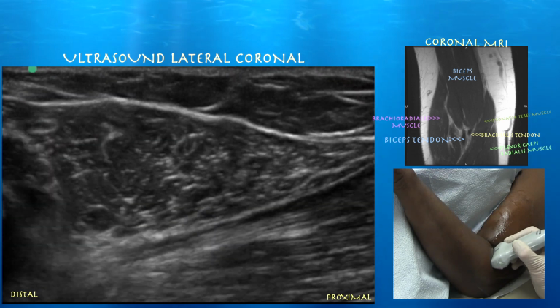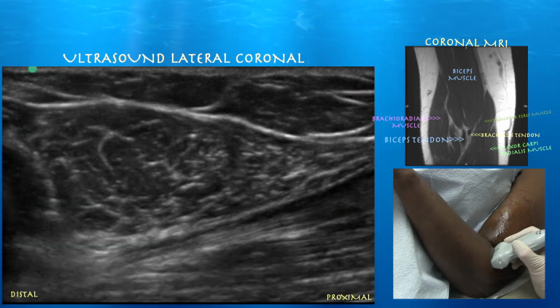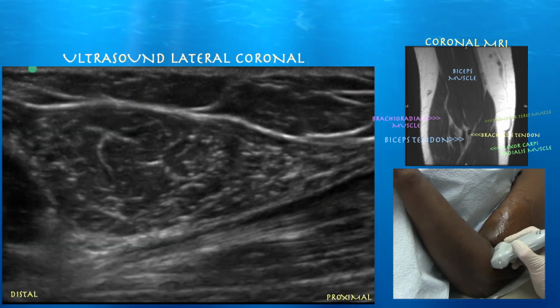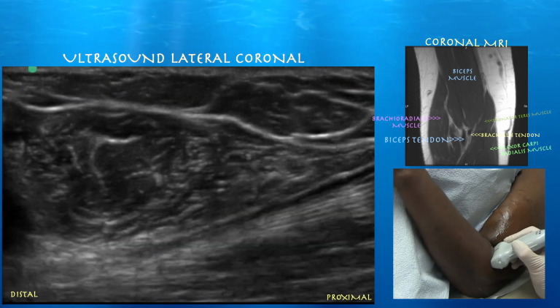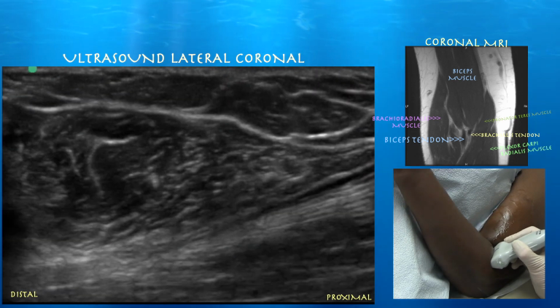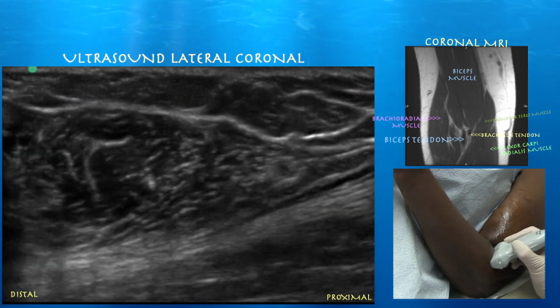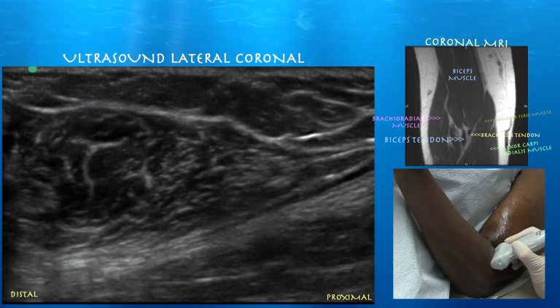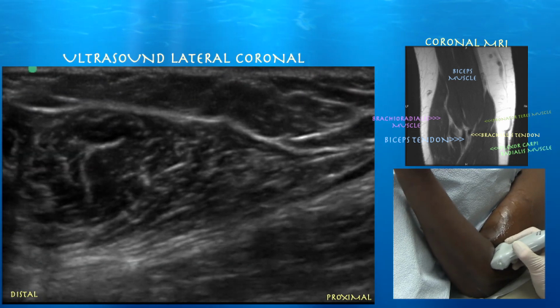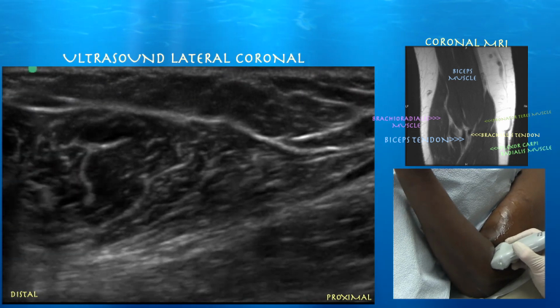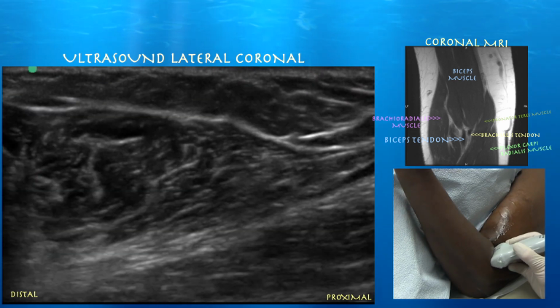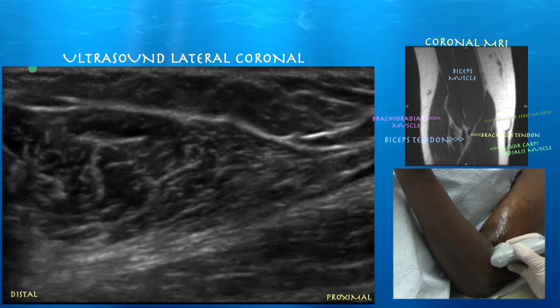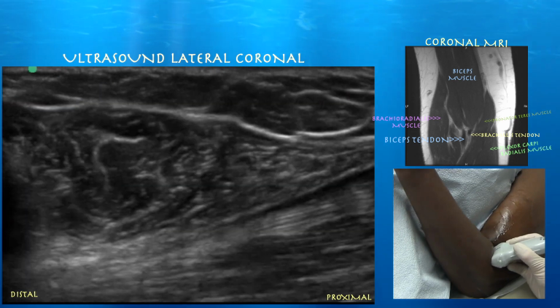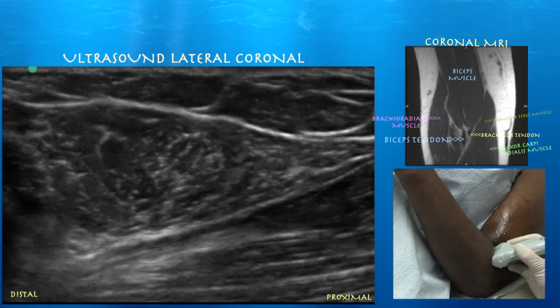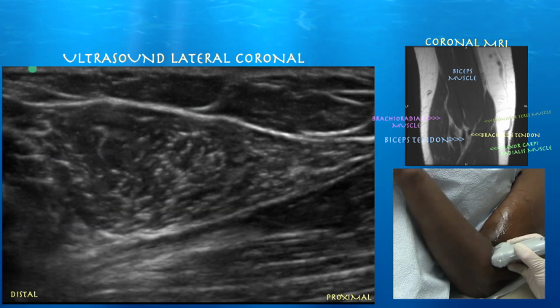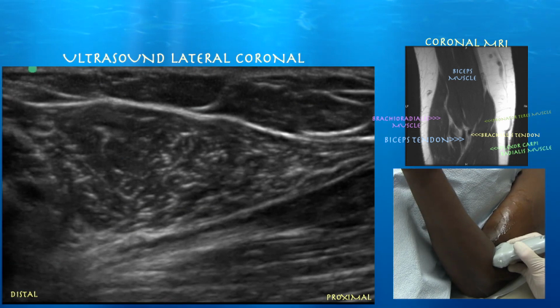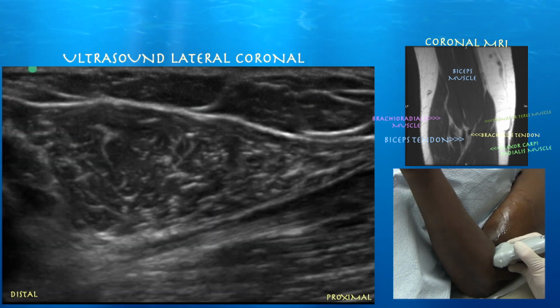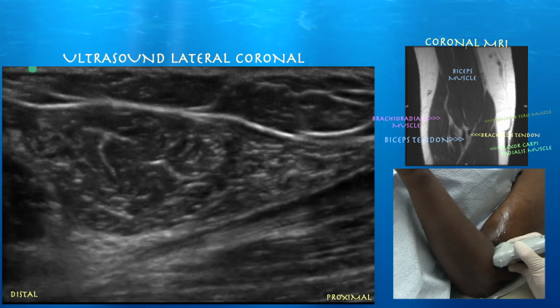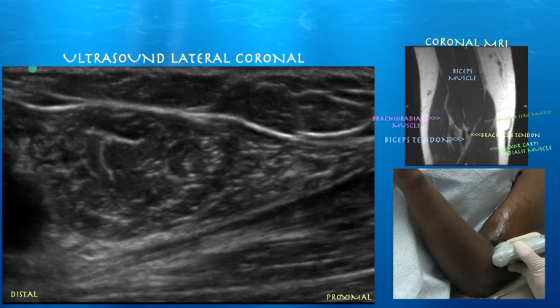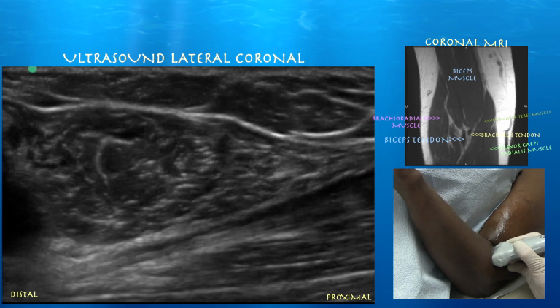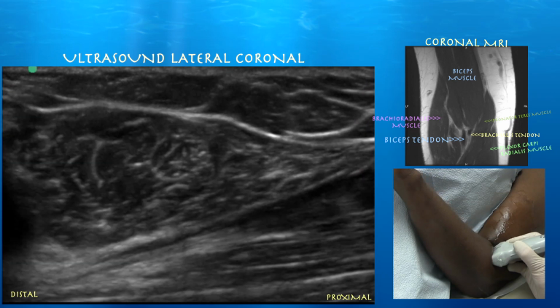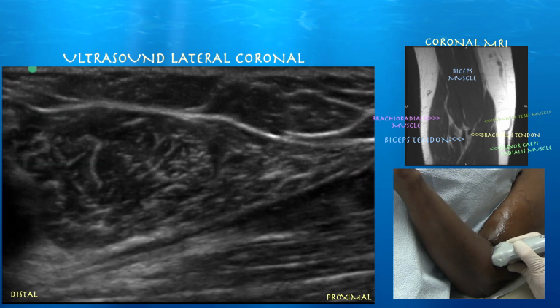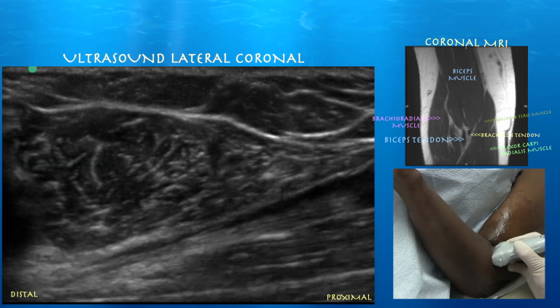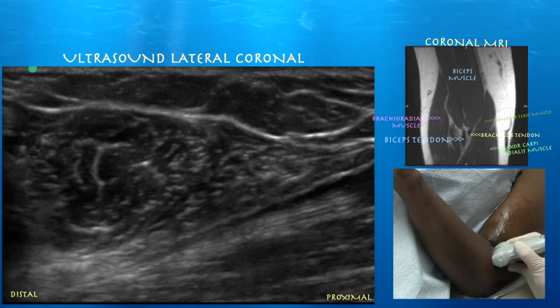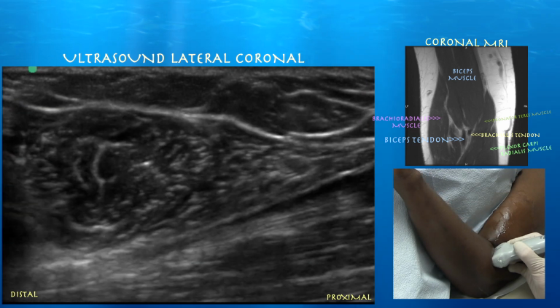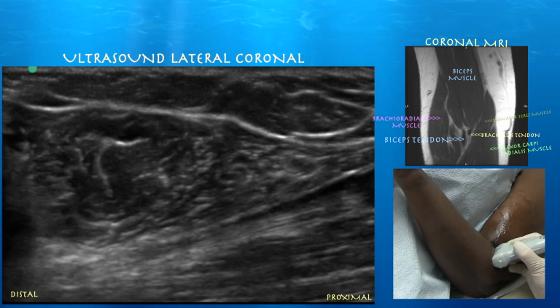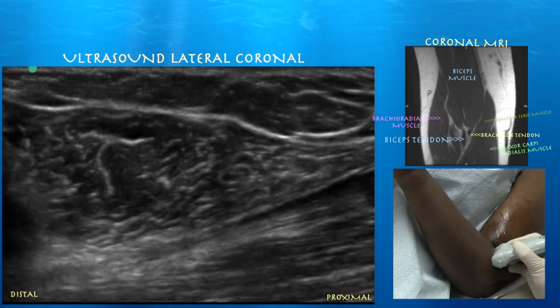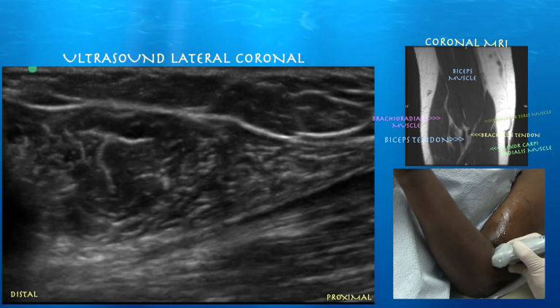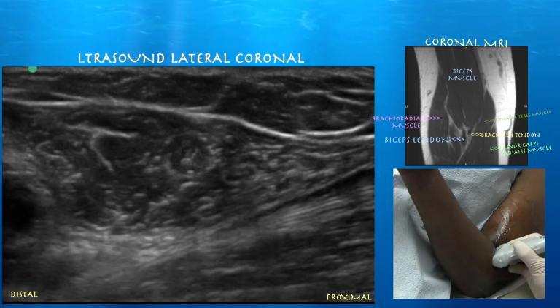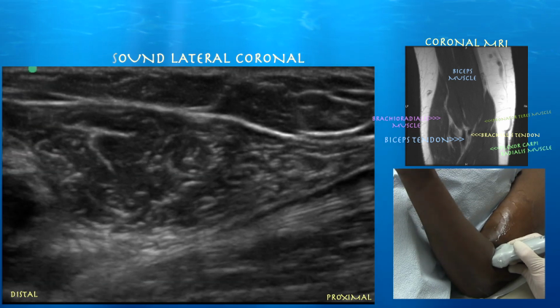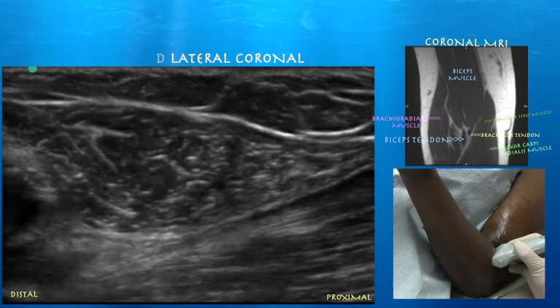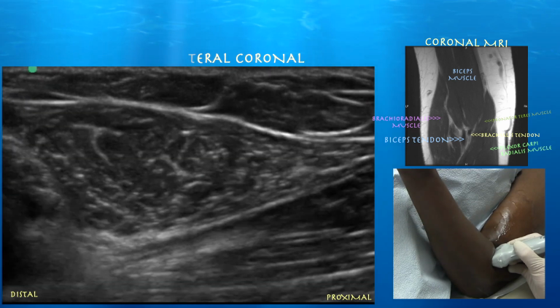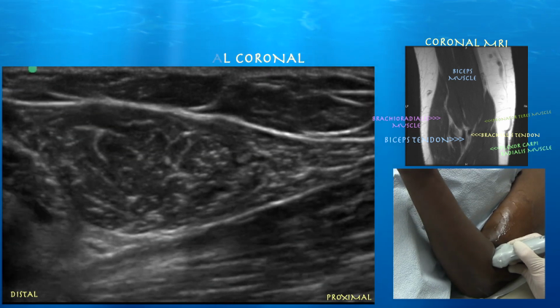Here you can see some nice motion — the biceps tendon coming in and out of view with pronation and supination.